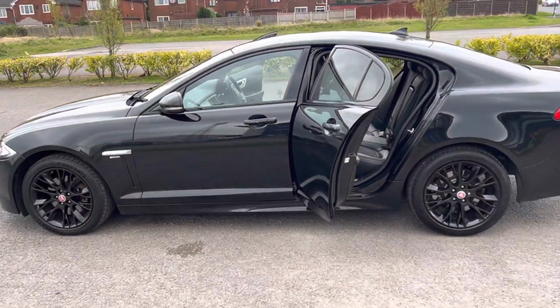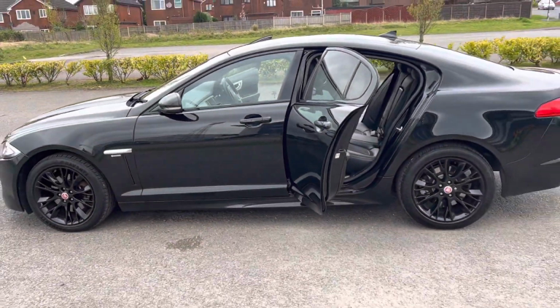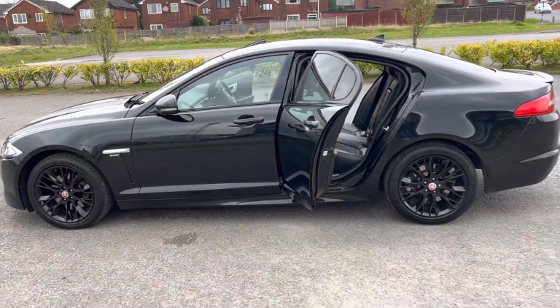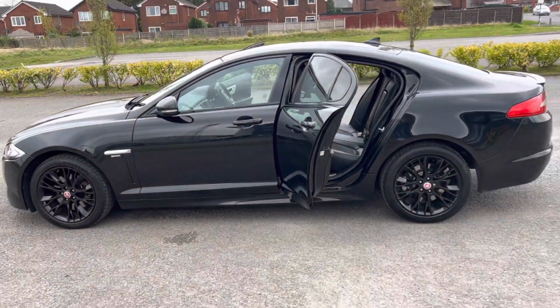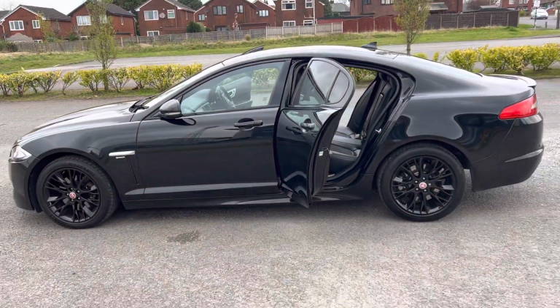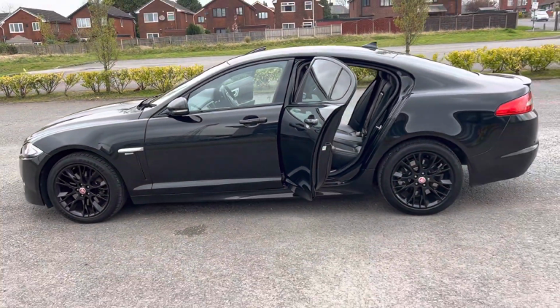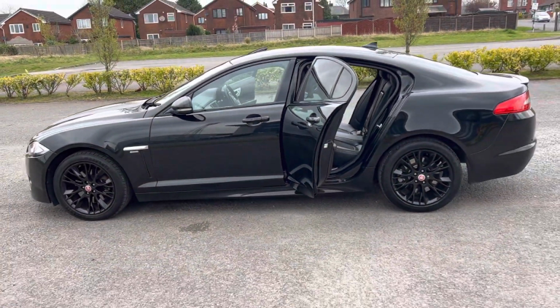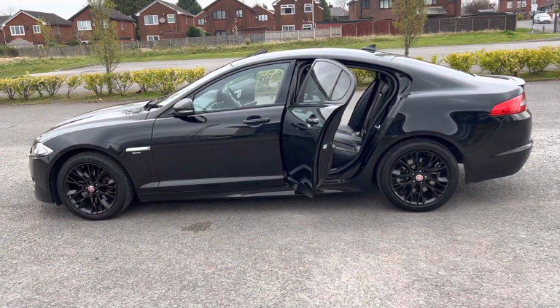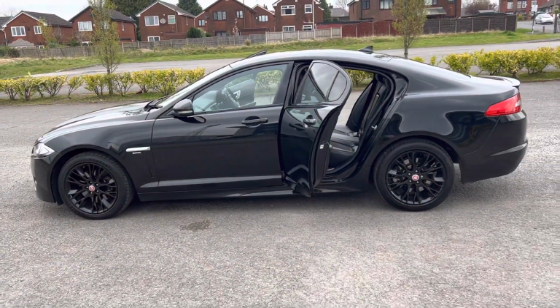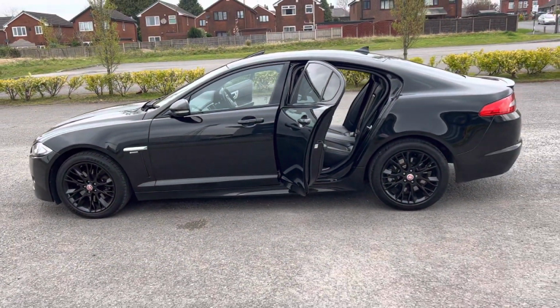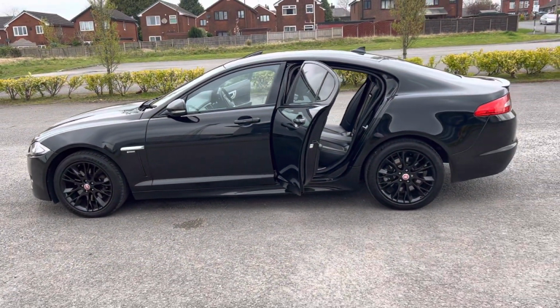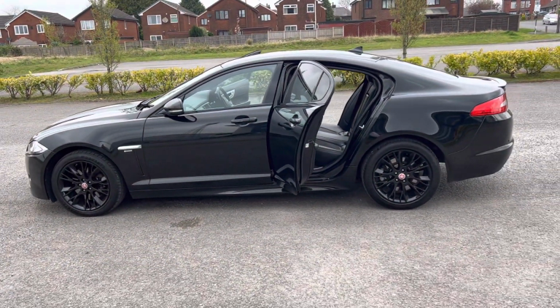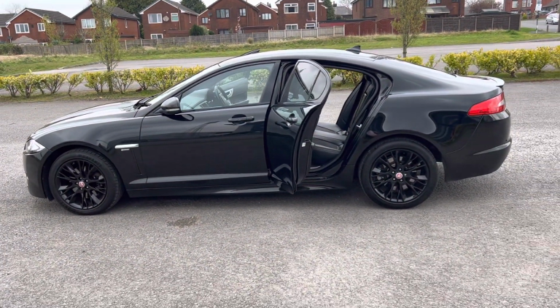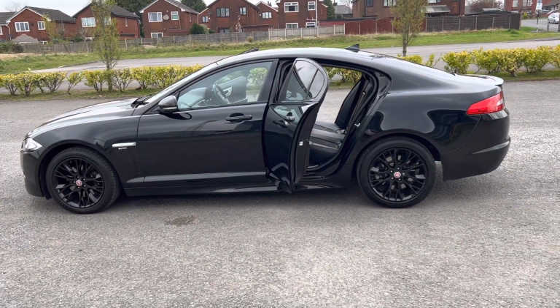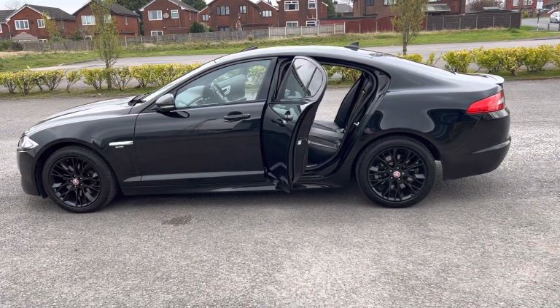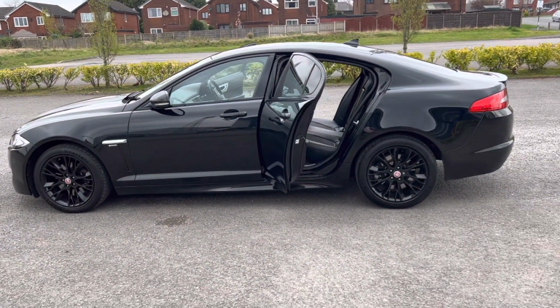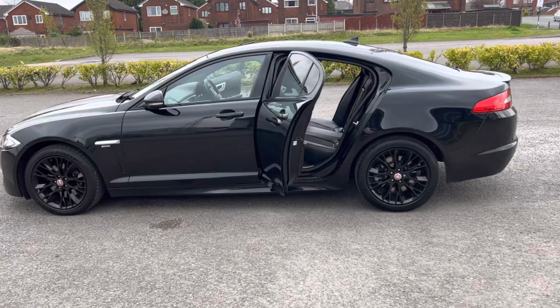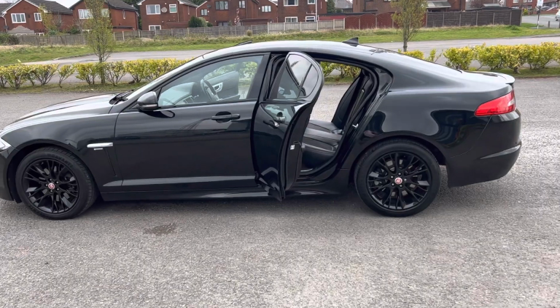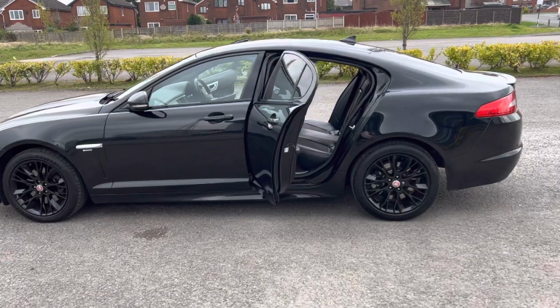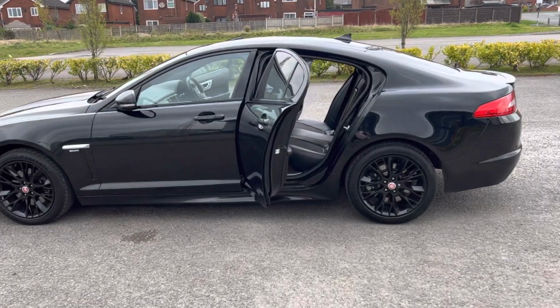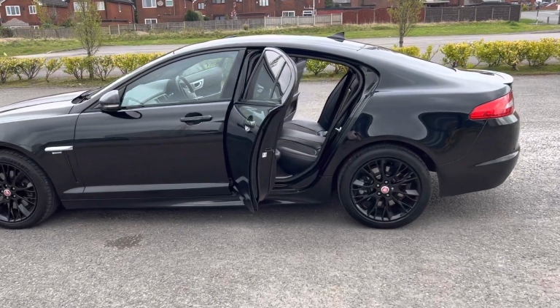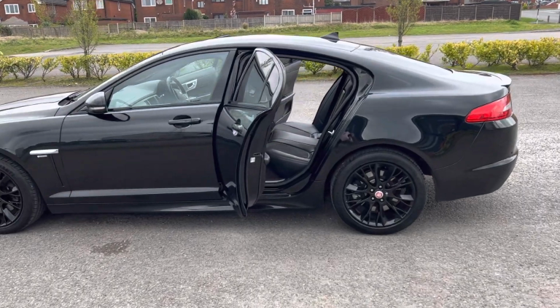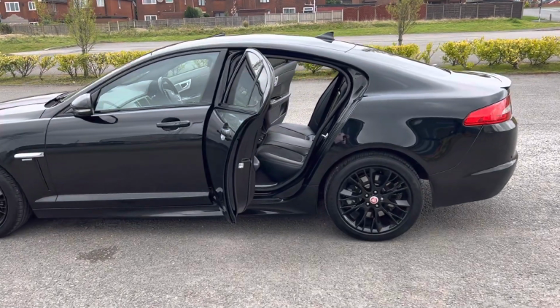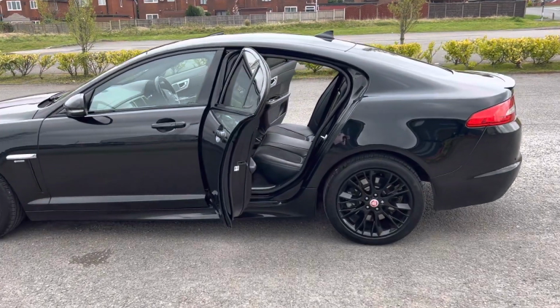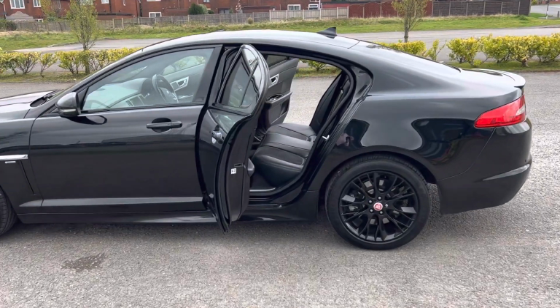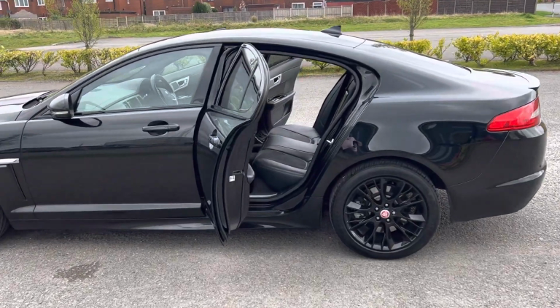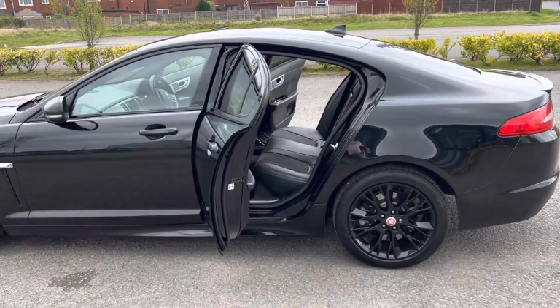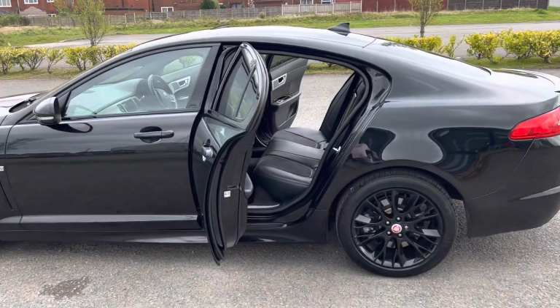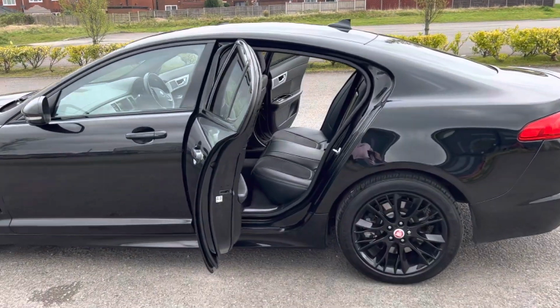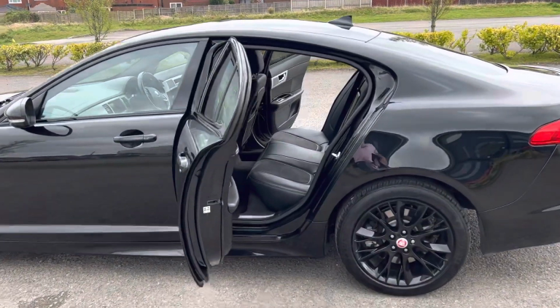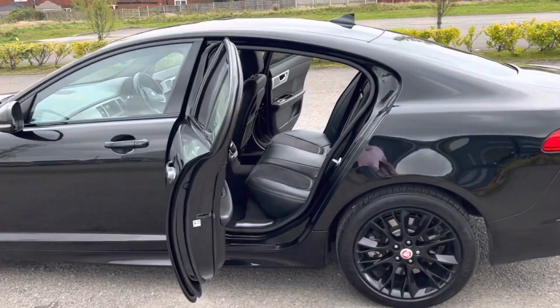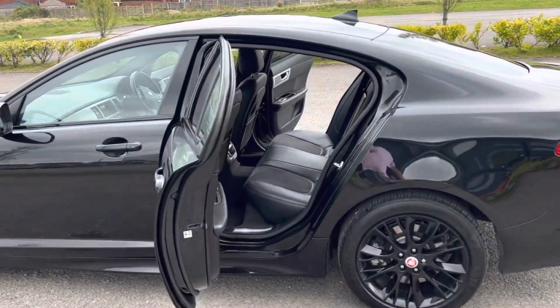Electric front seats. We don't have the spare tyre but we've got the full inflation kit.